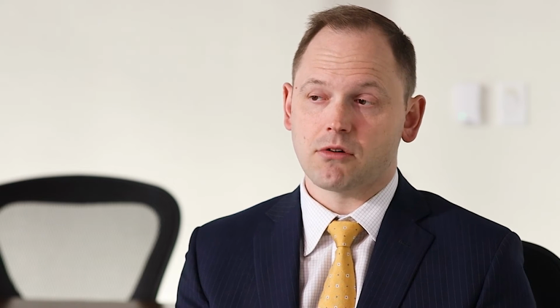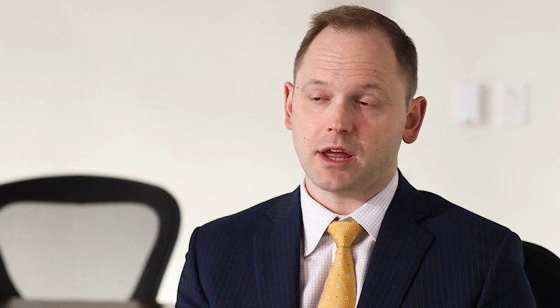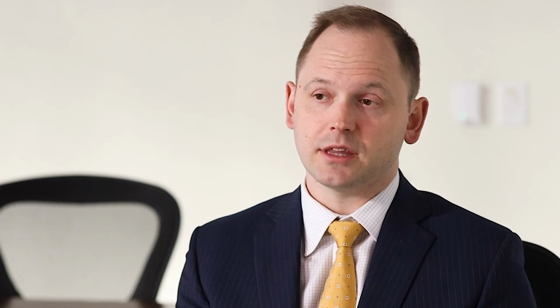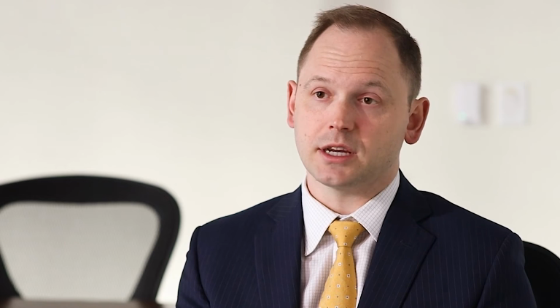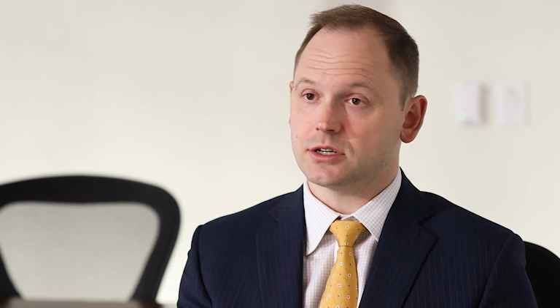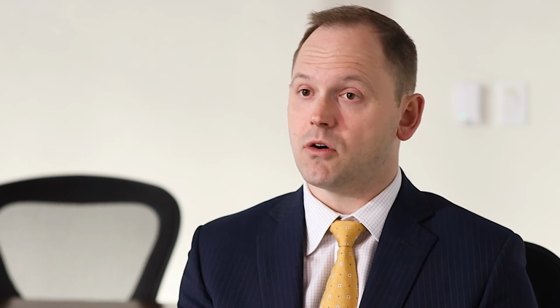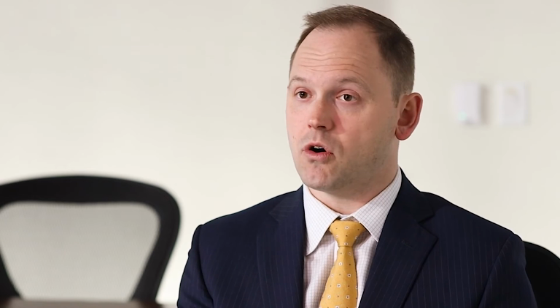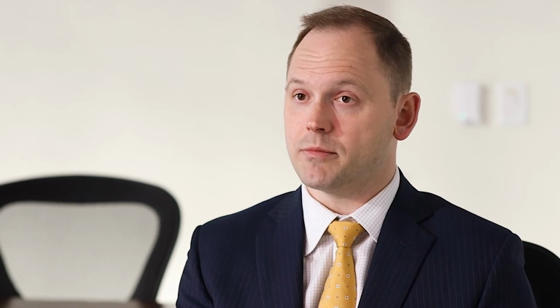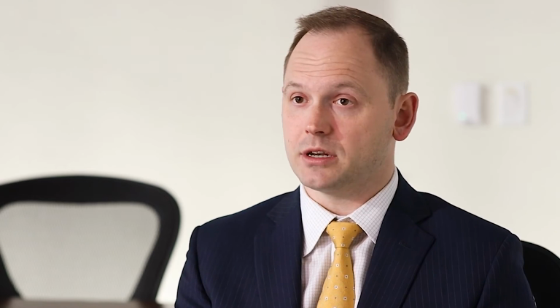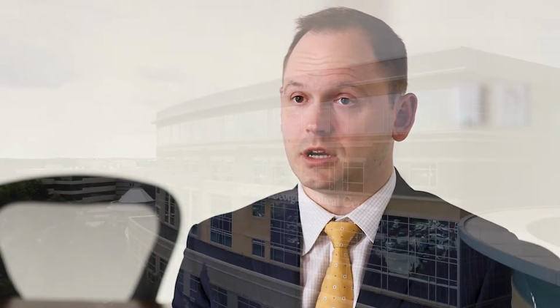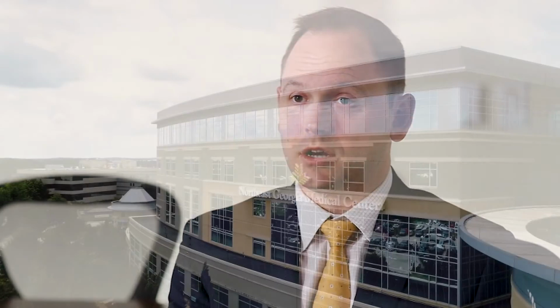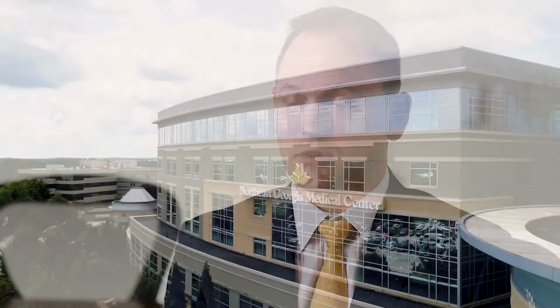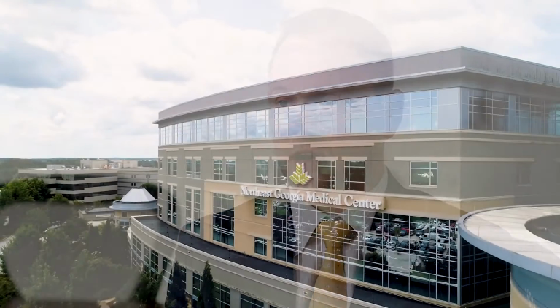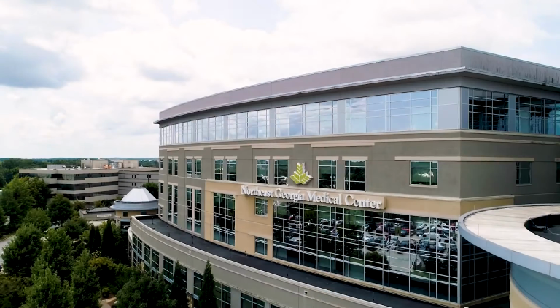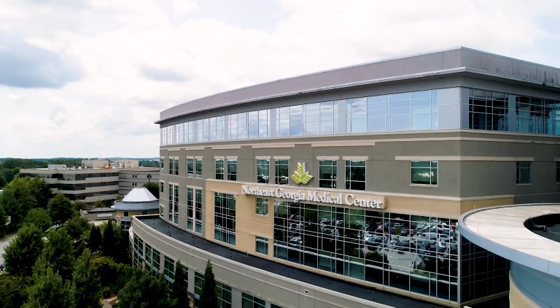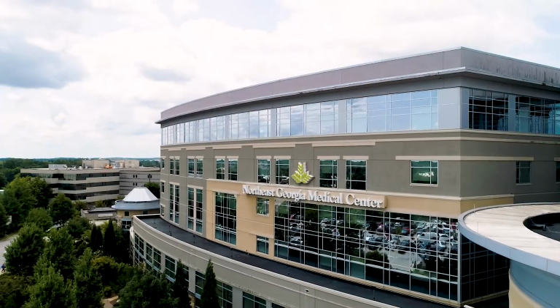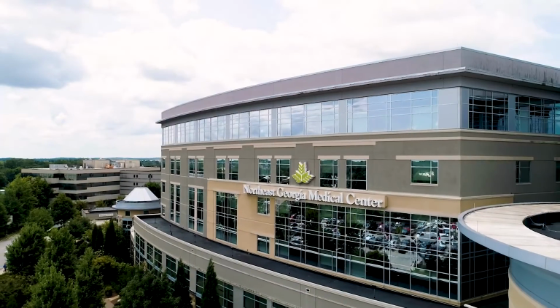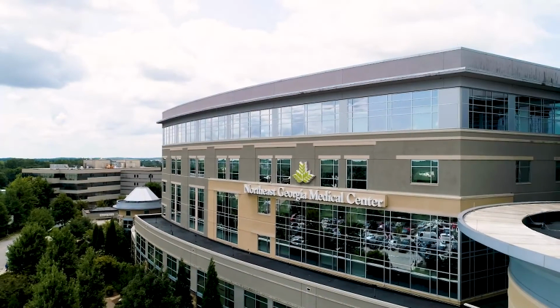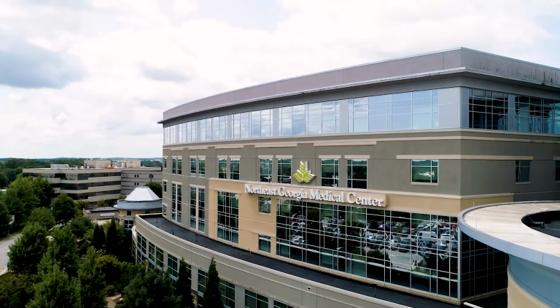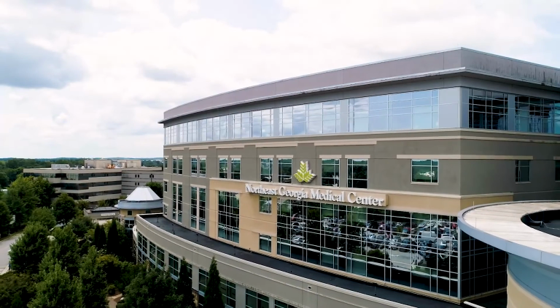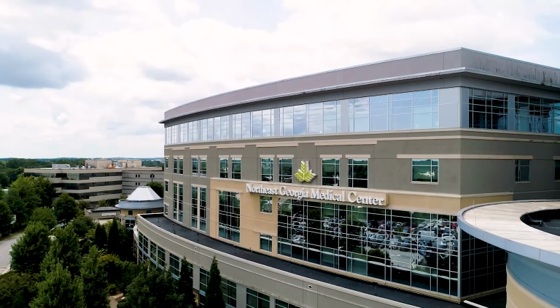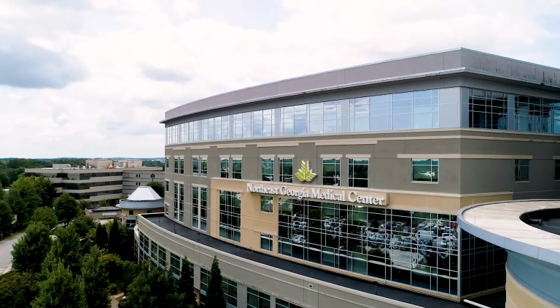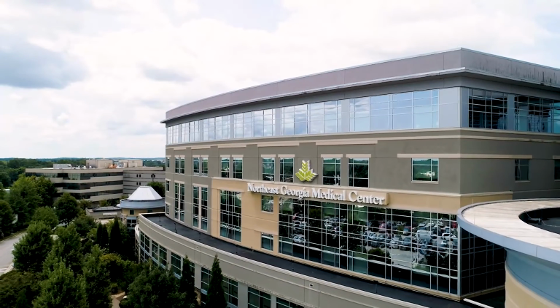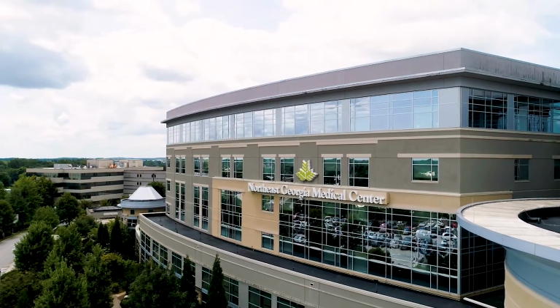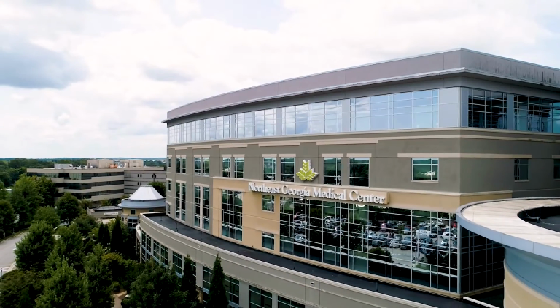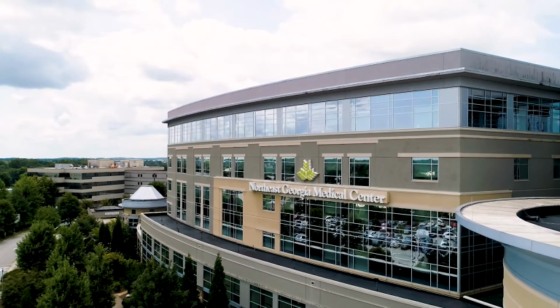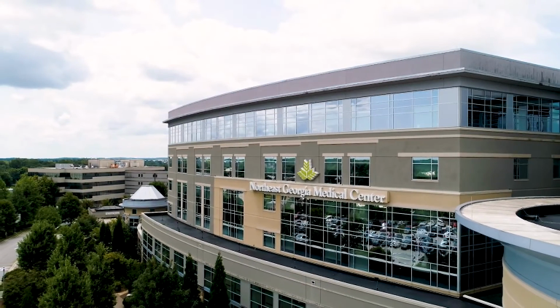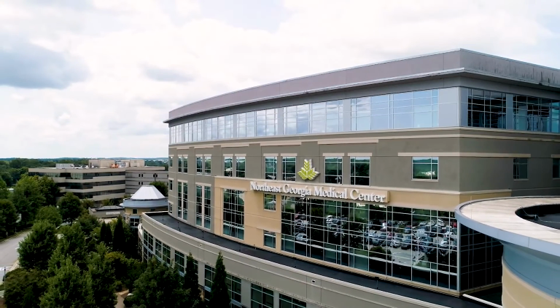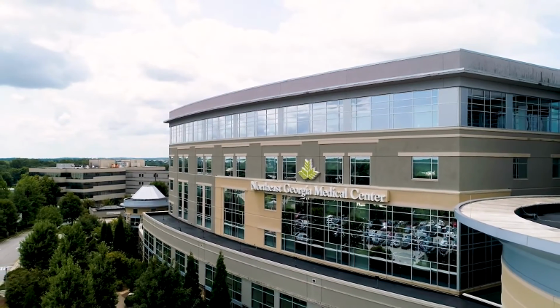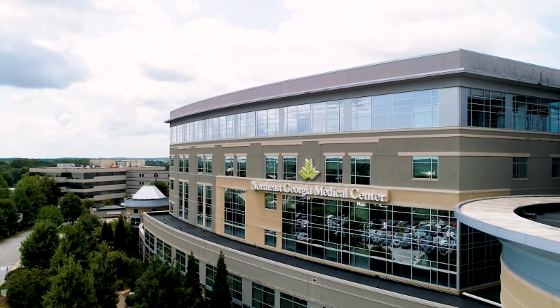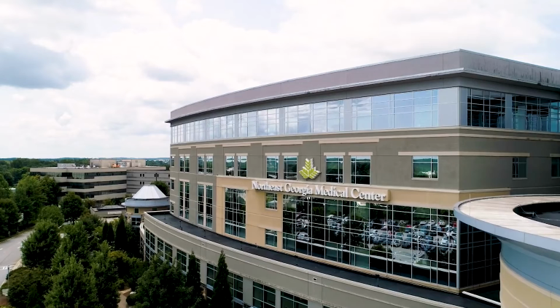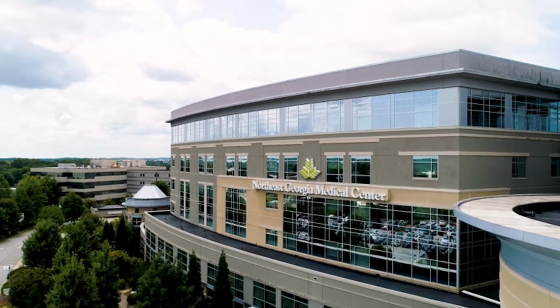As long as they're doing all right, they get to go home and recover the rest of the way.